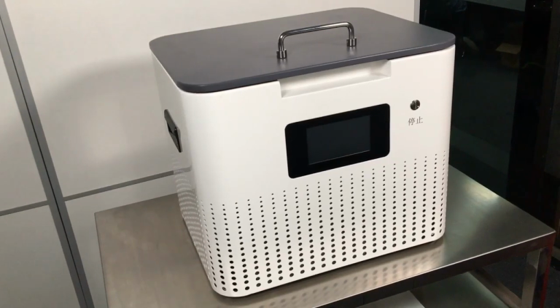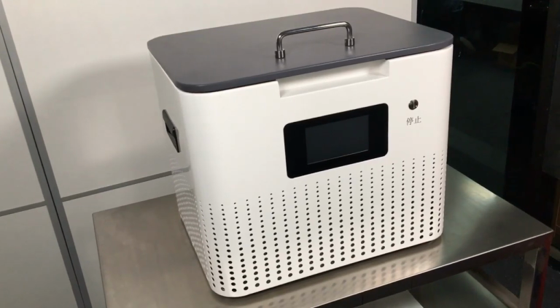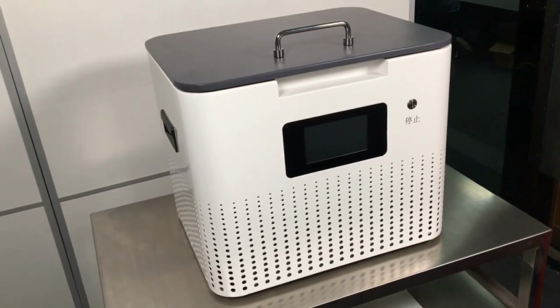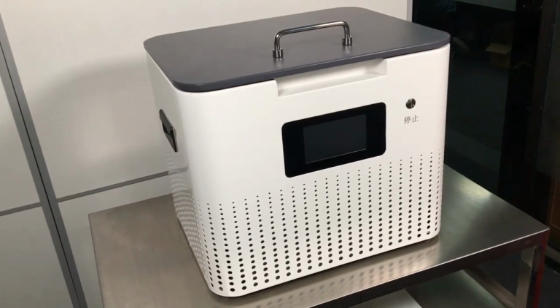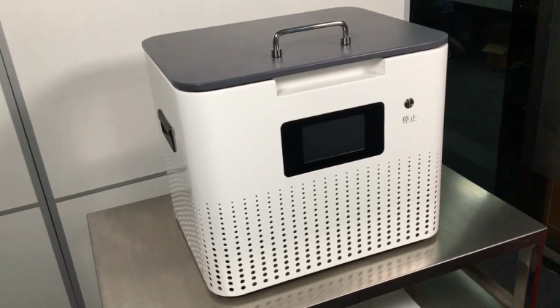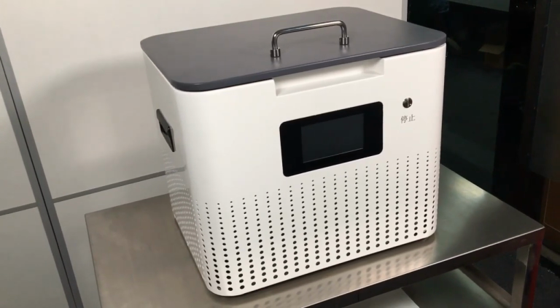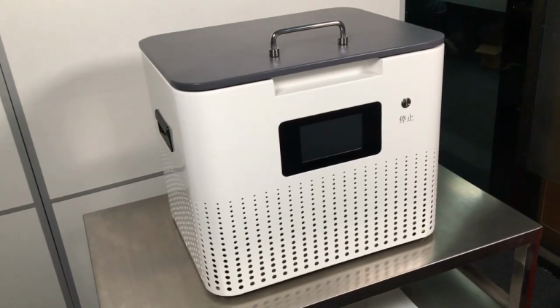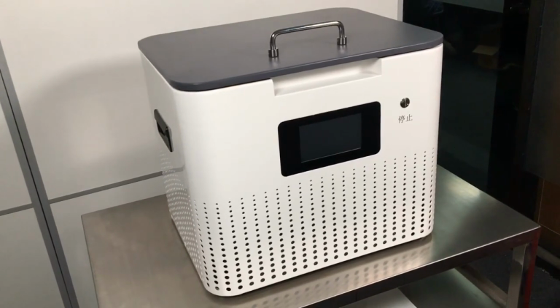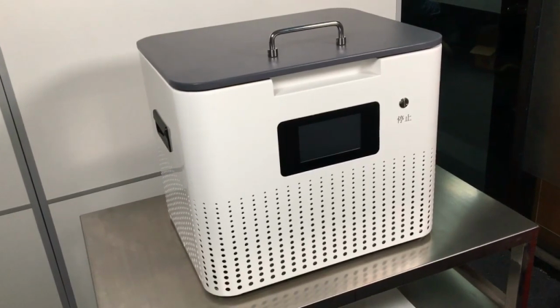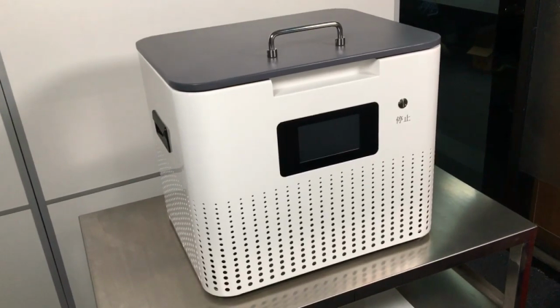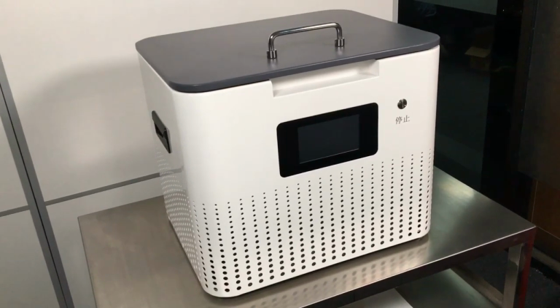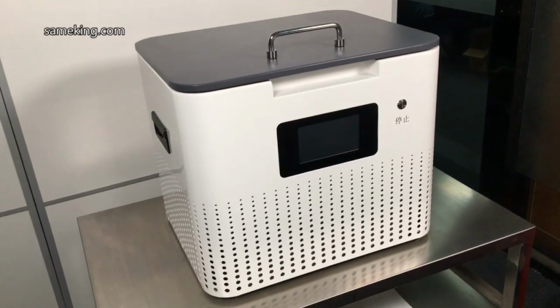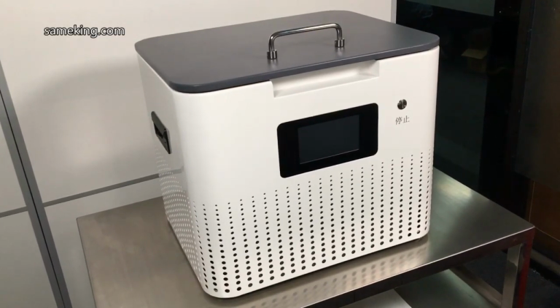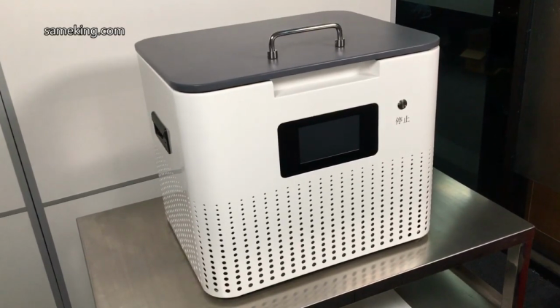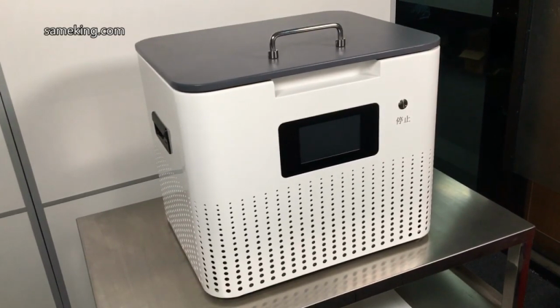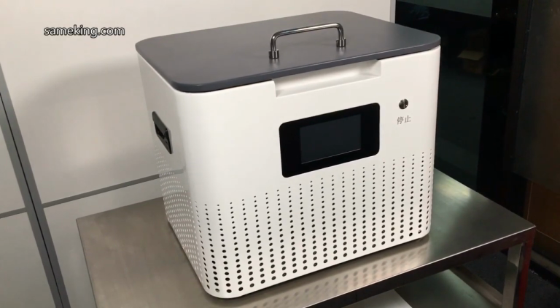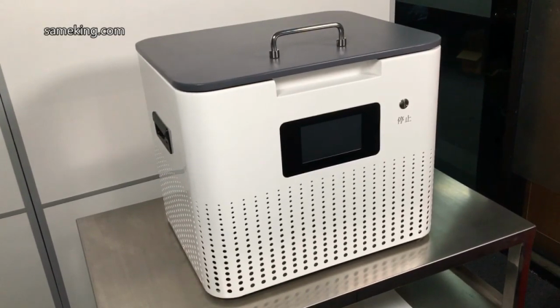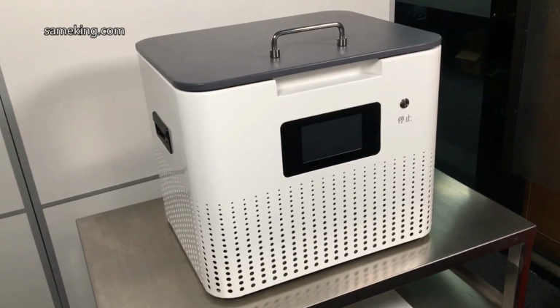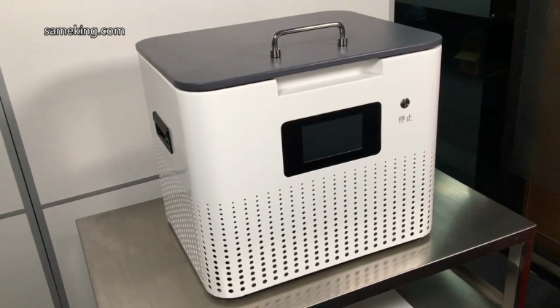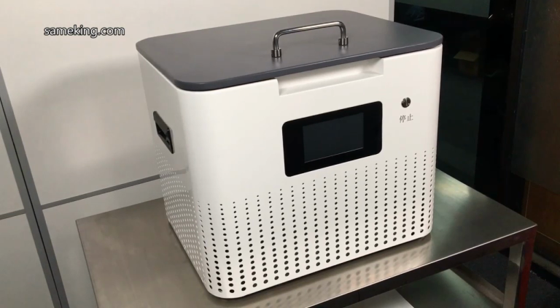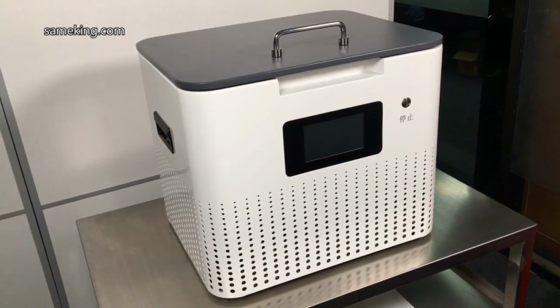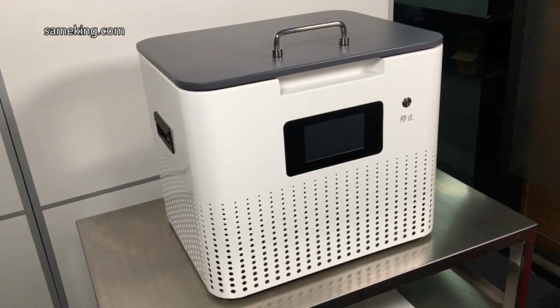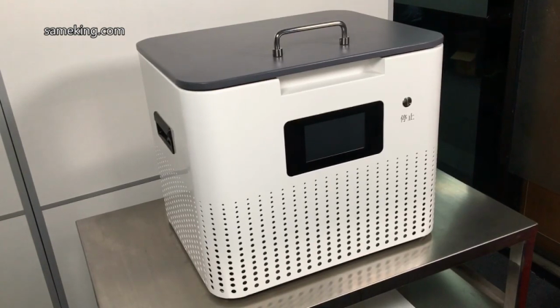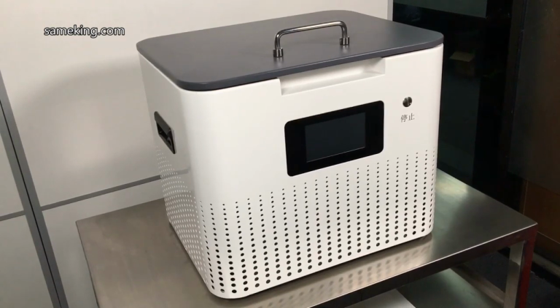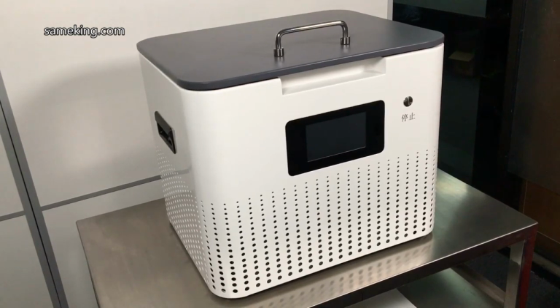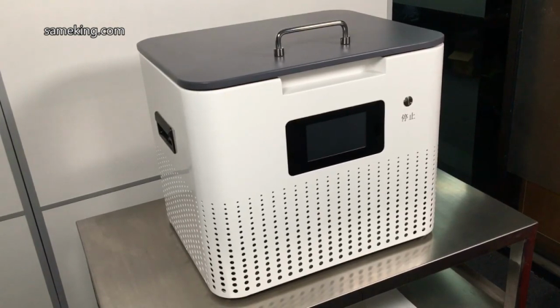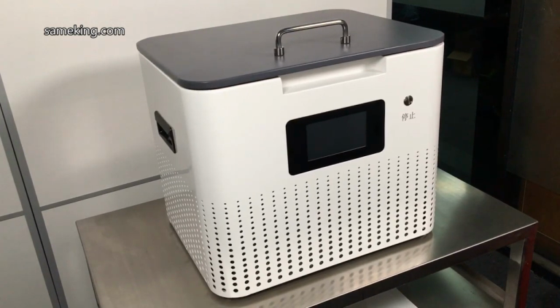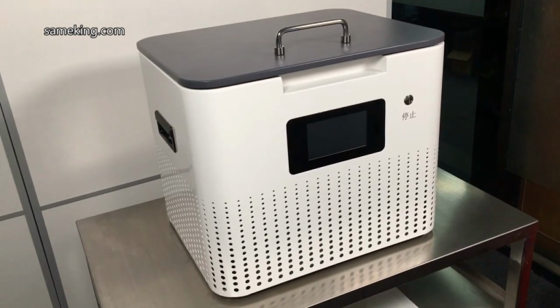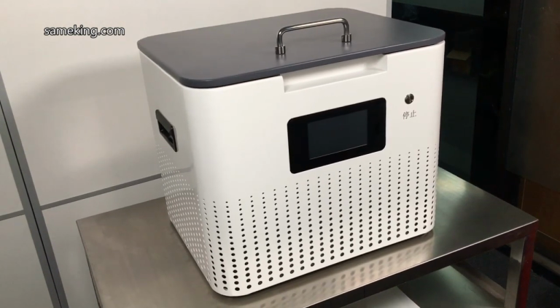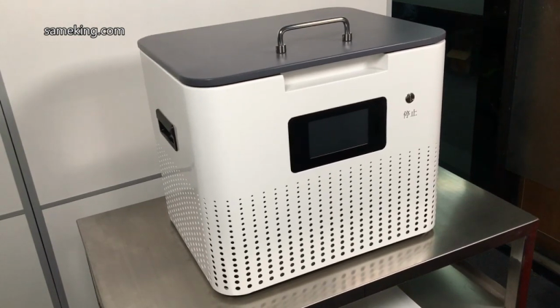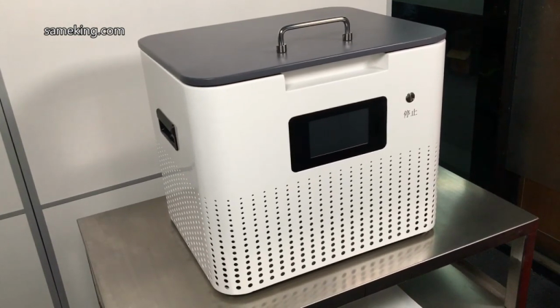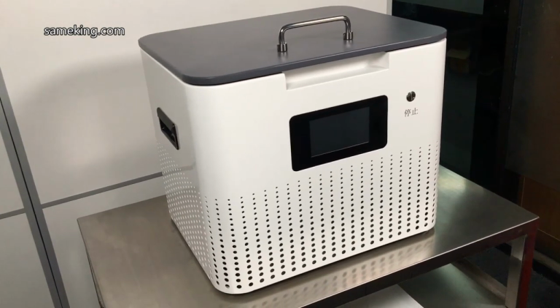So if we have this machine, it means that we have a lamination machine, deforming machine, vacuum pump, and air compressor all in one.